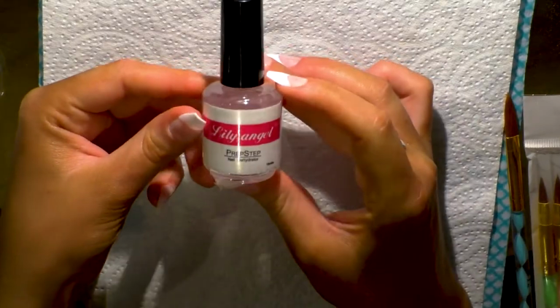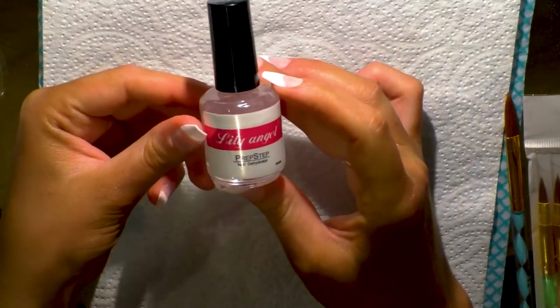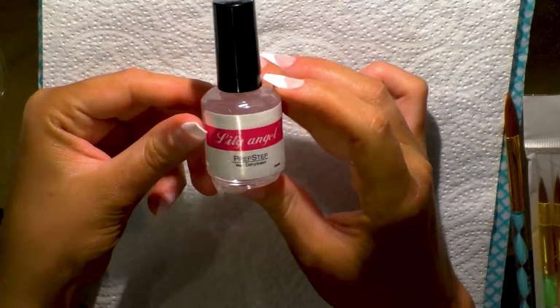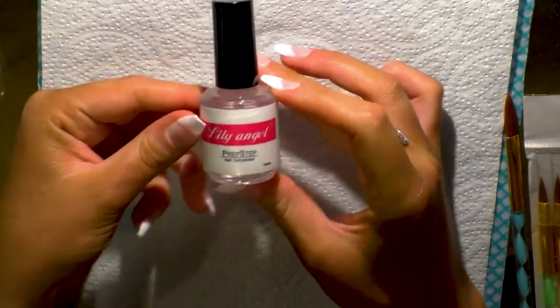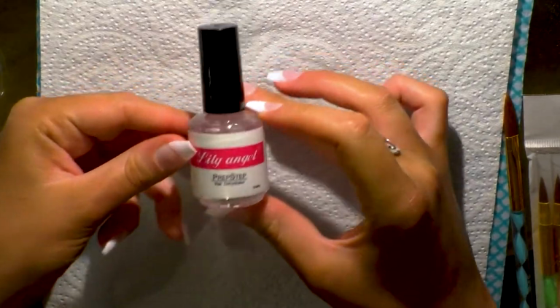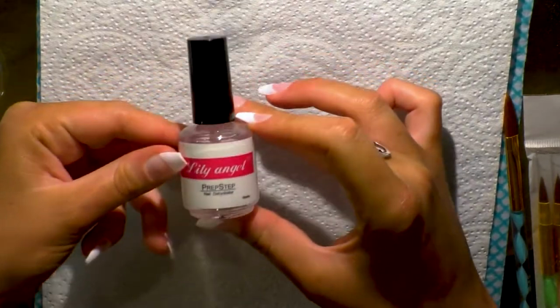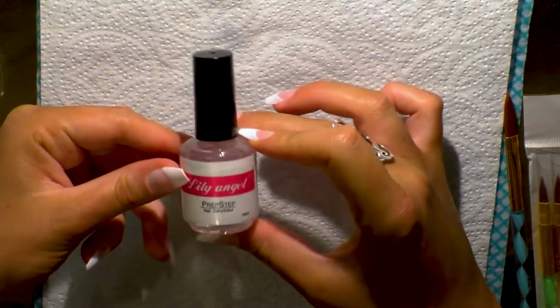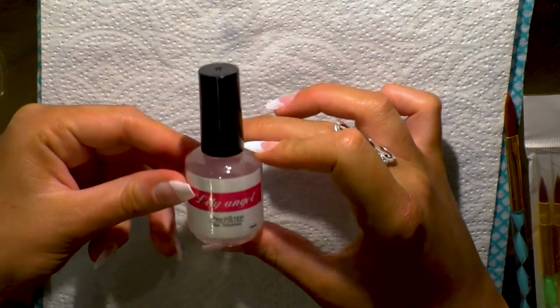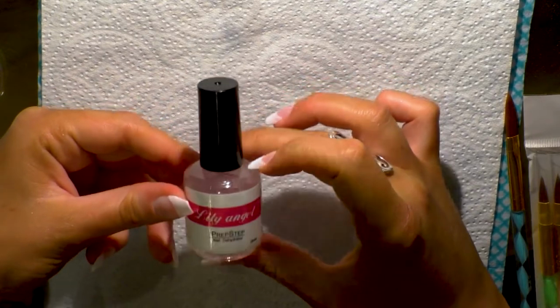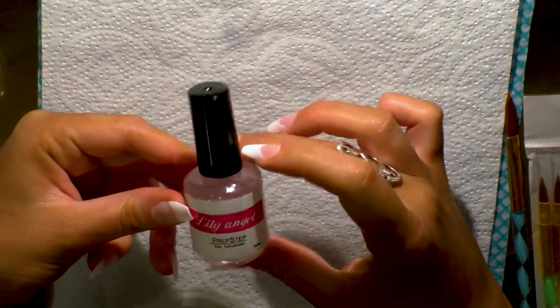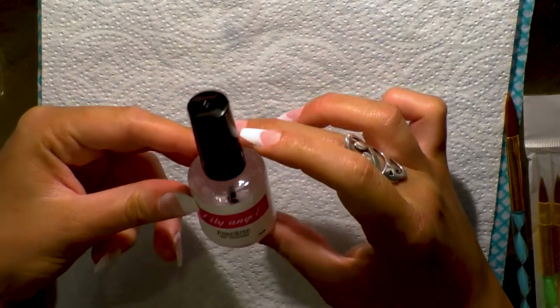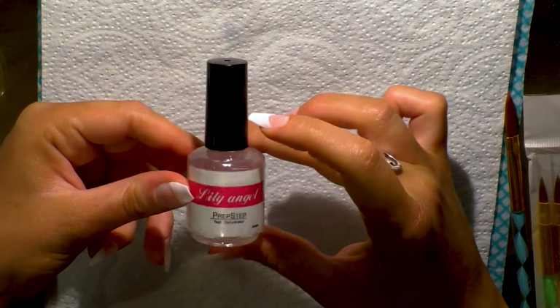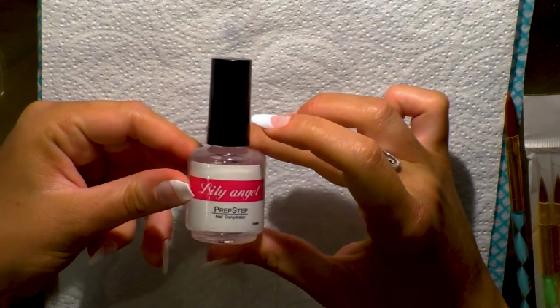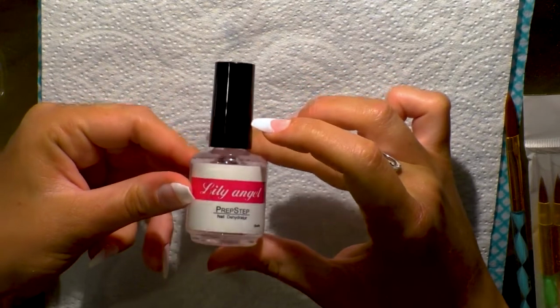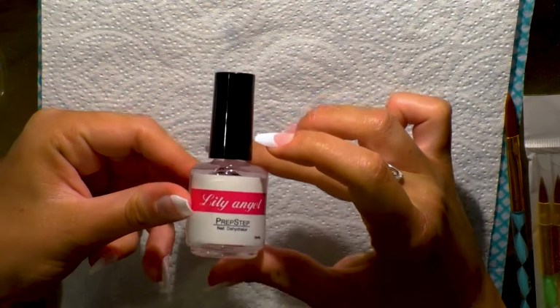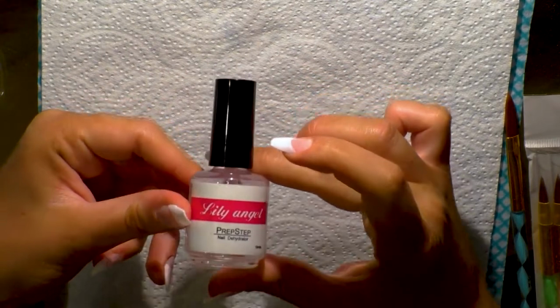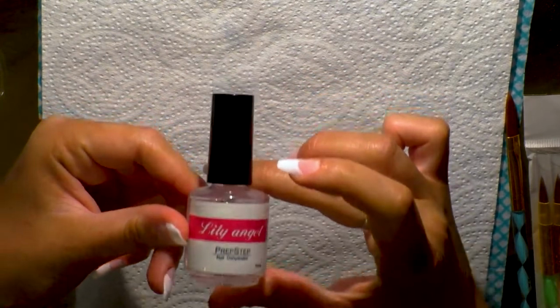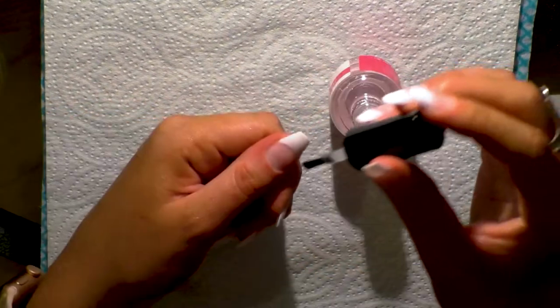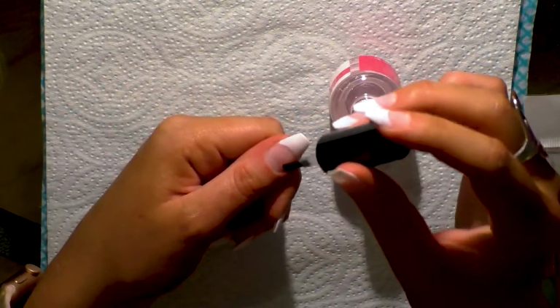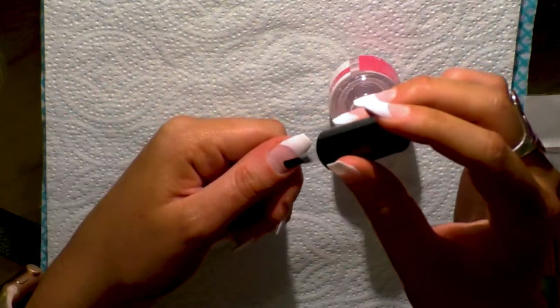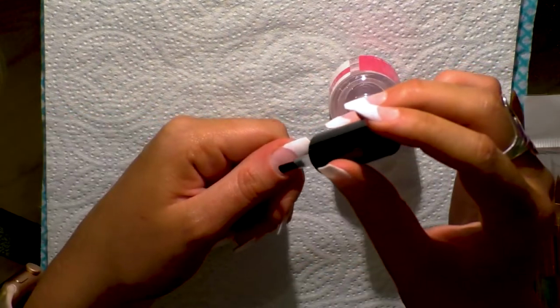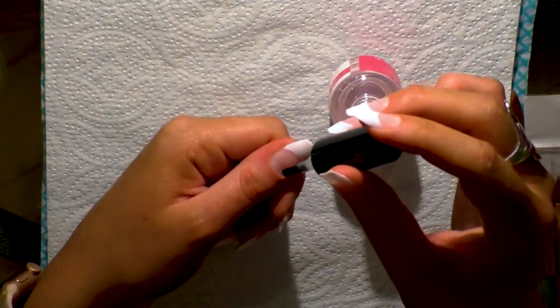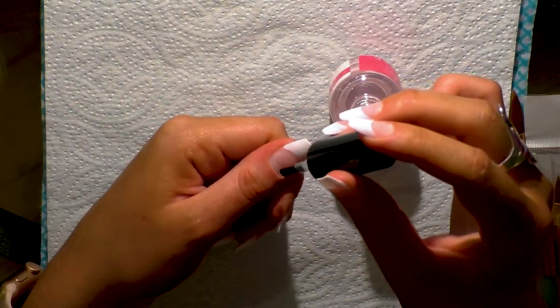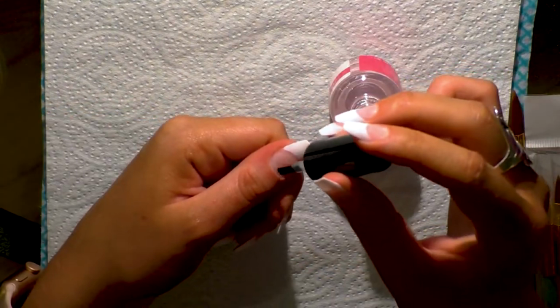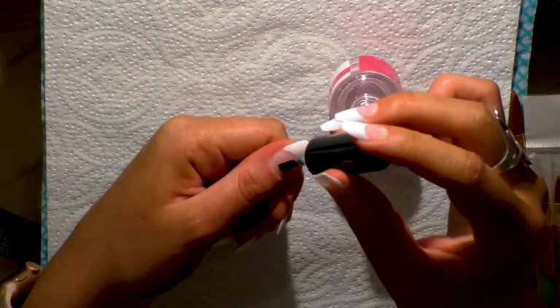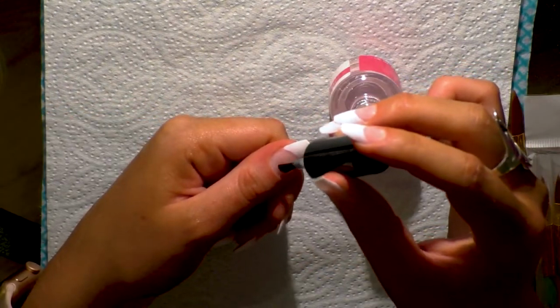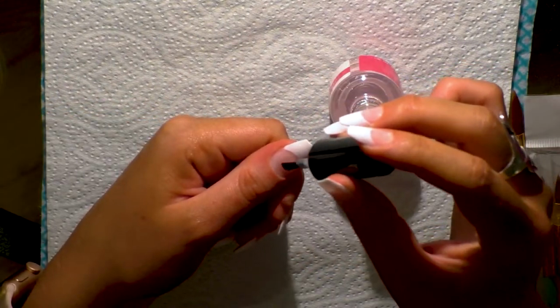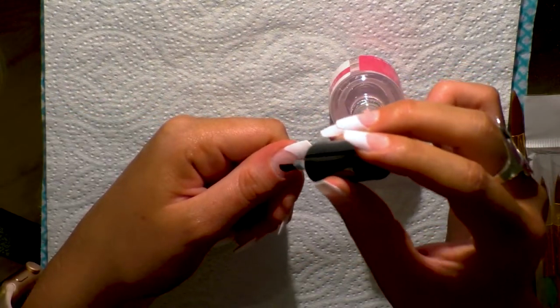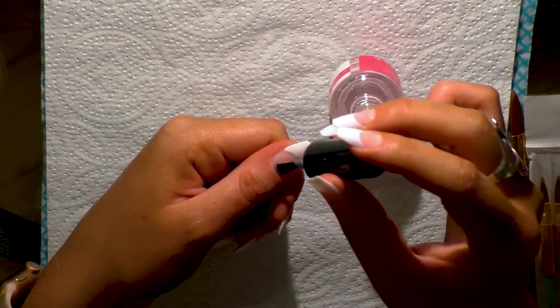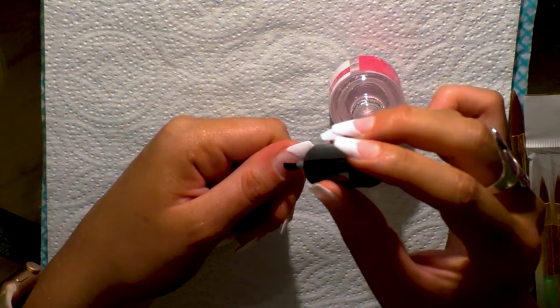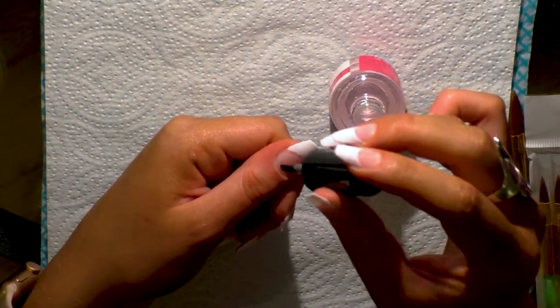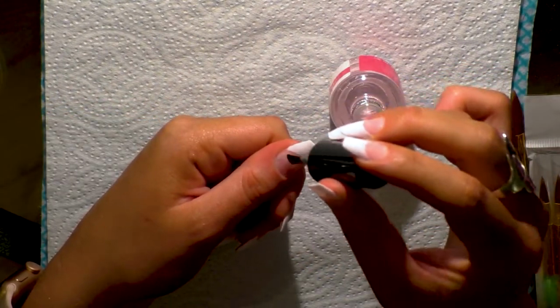Next I applied a nail dehydrator and a nail primer on the natural part of the nail.